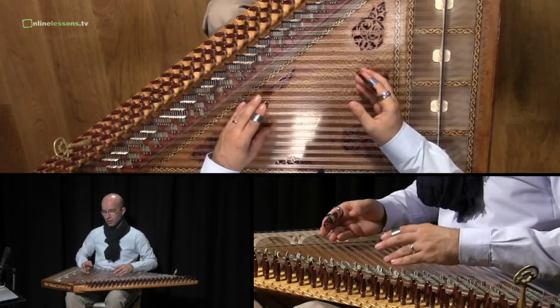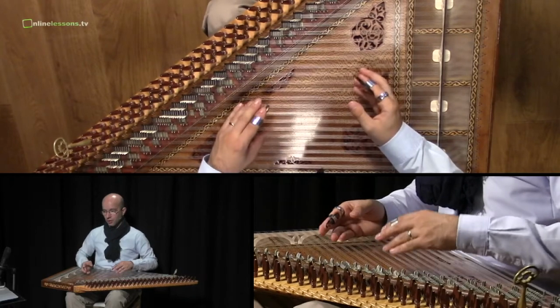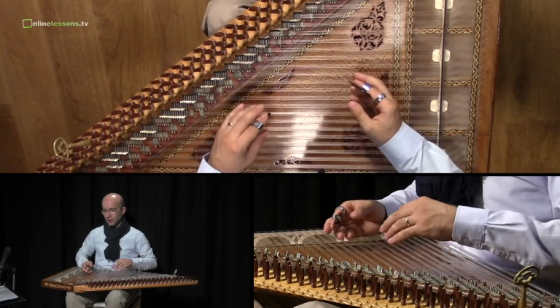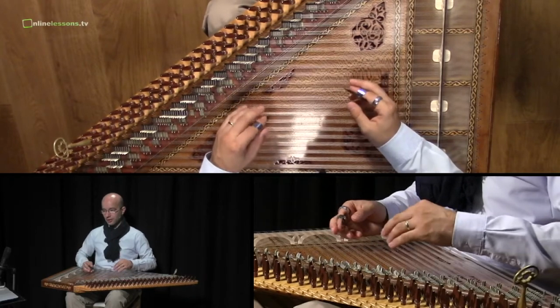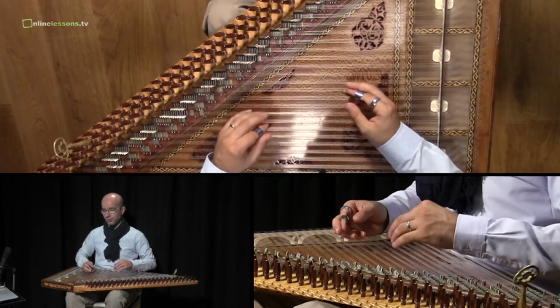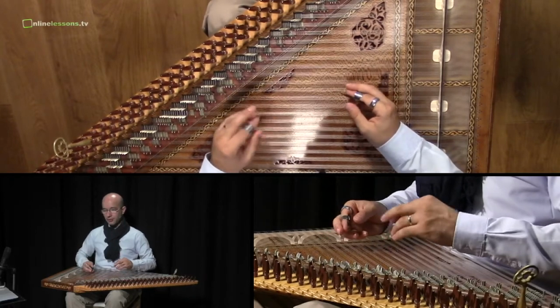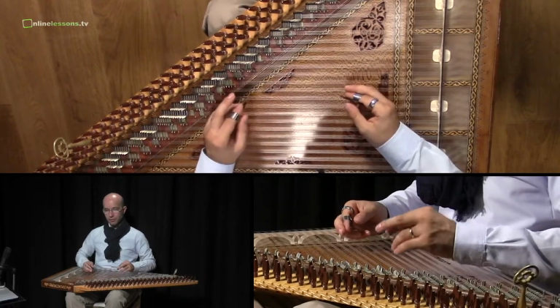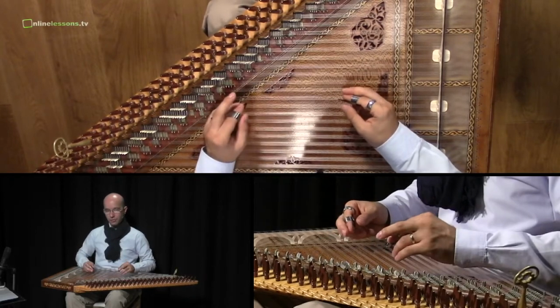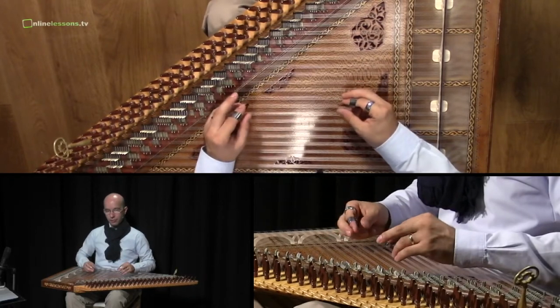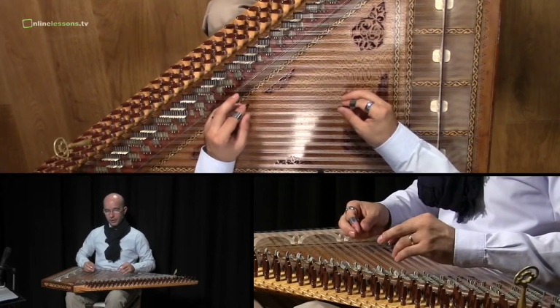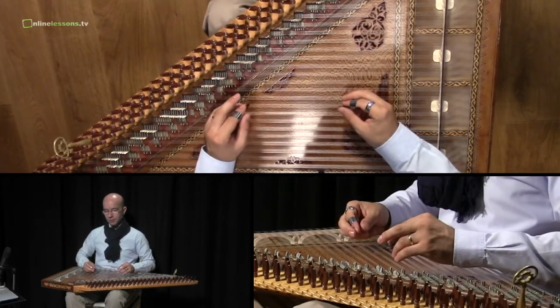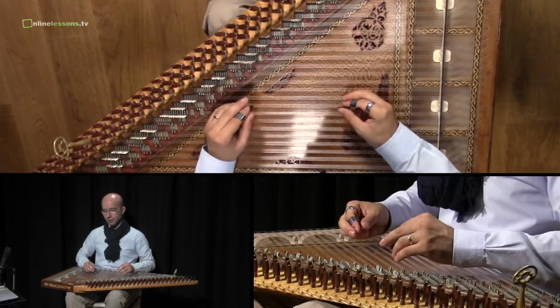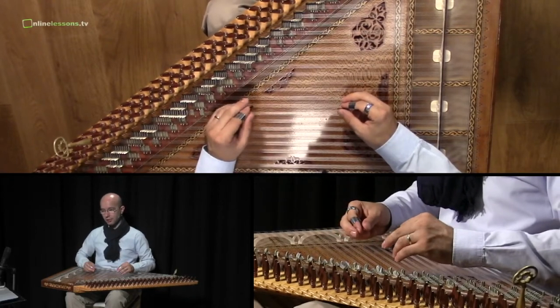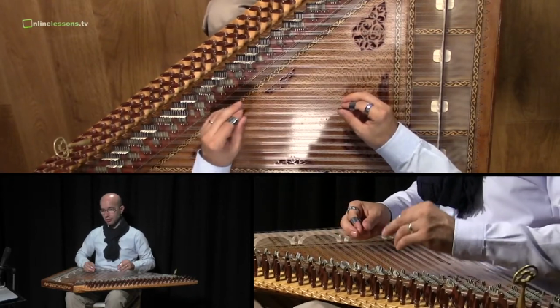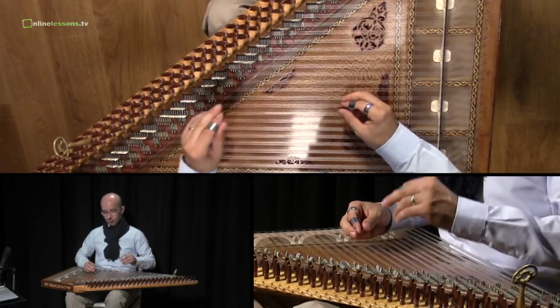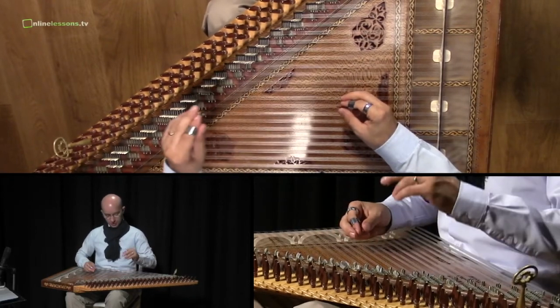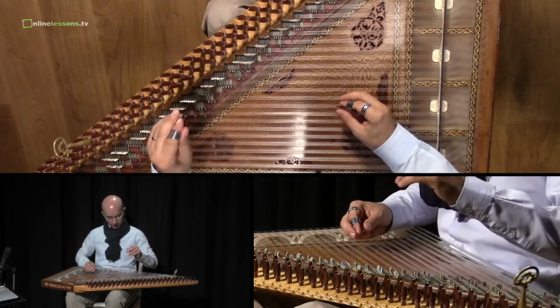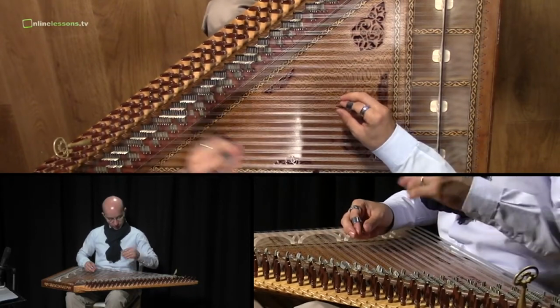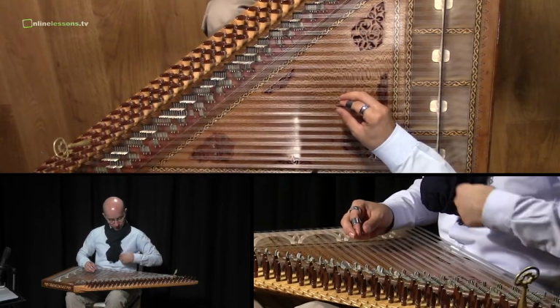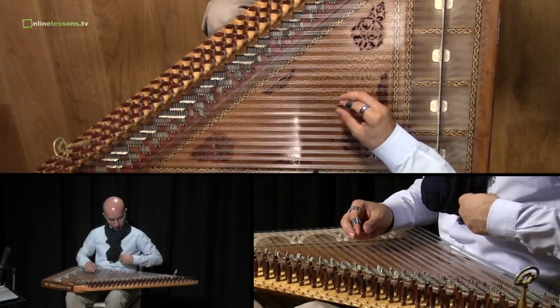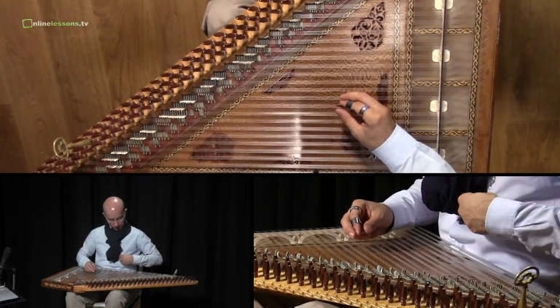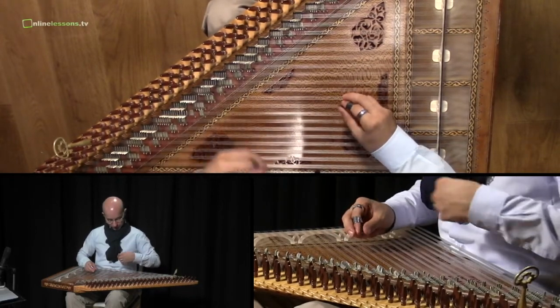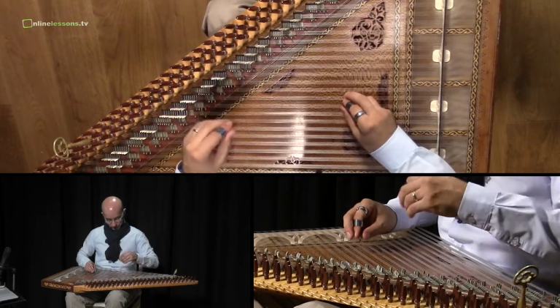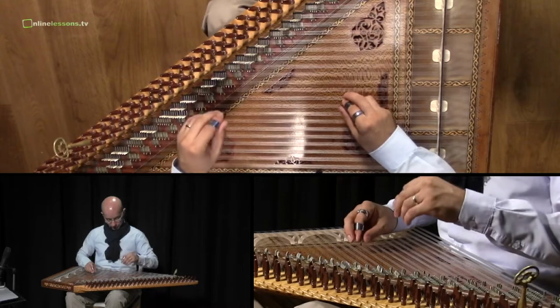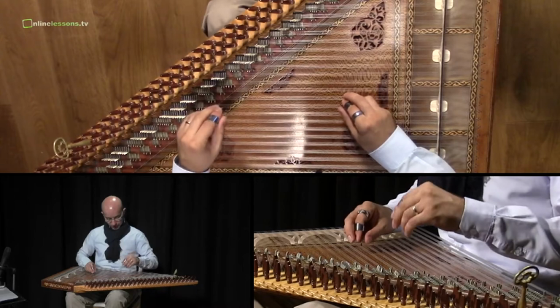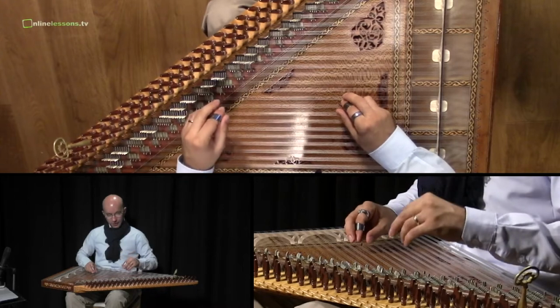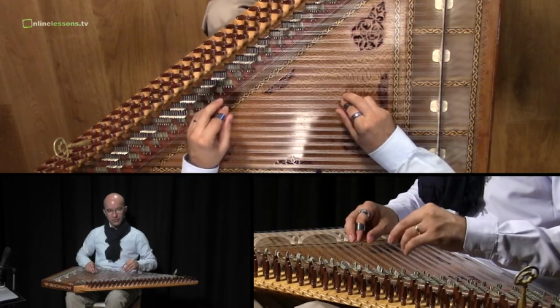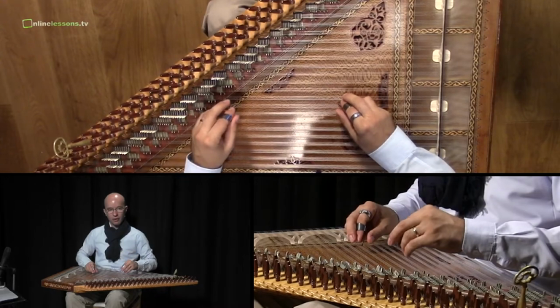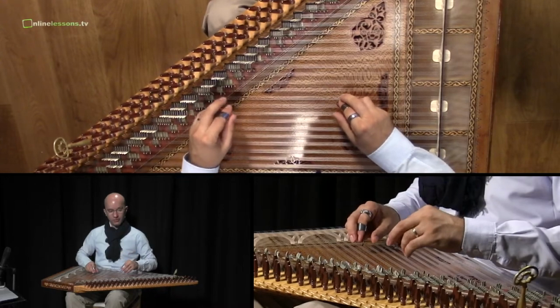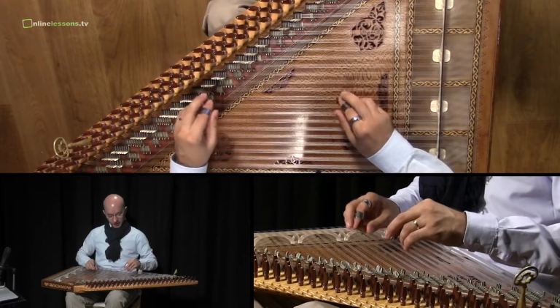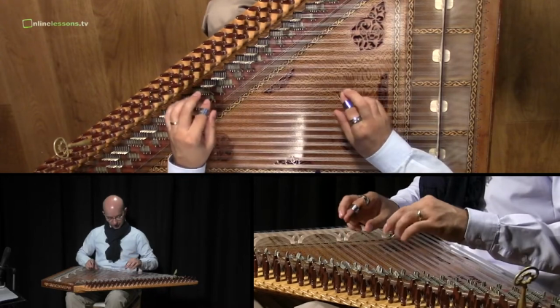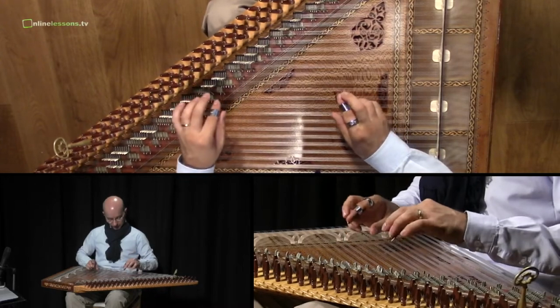And if we try to play the melody which is written in this unit, it sounds like this.